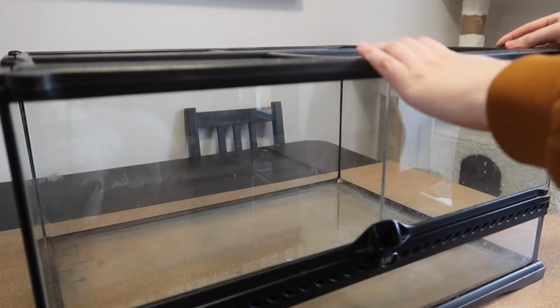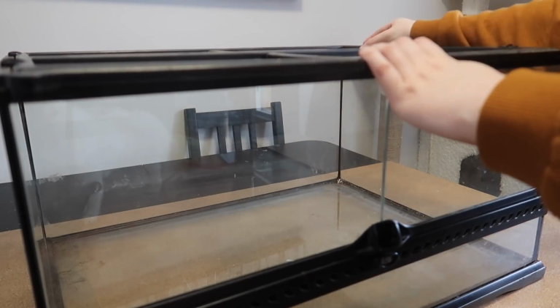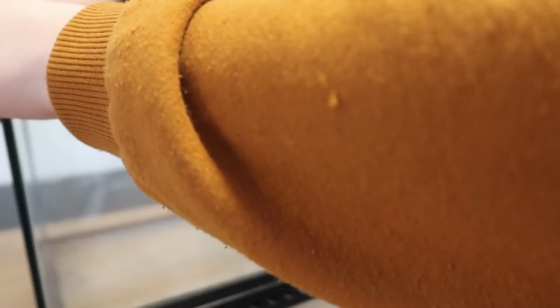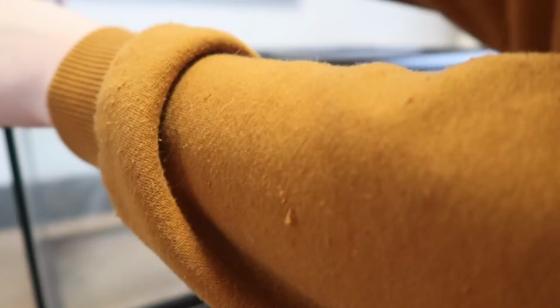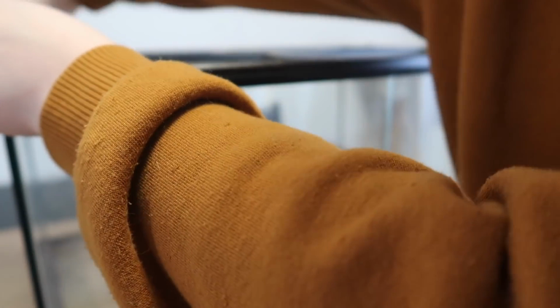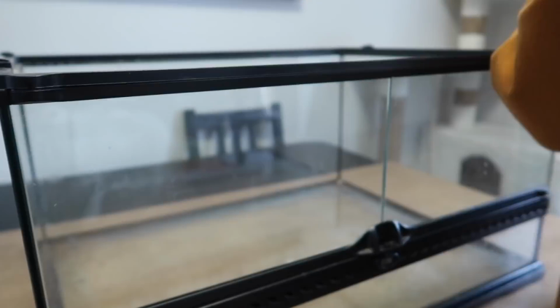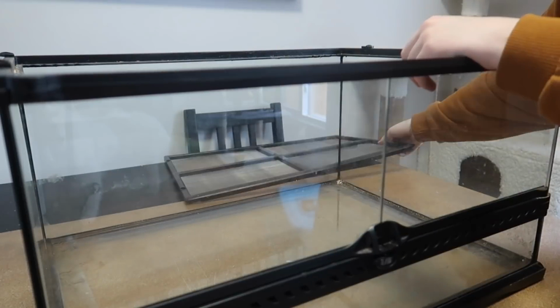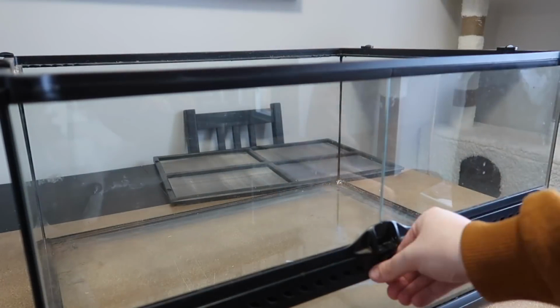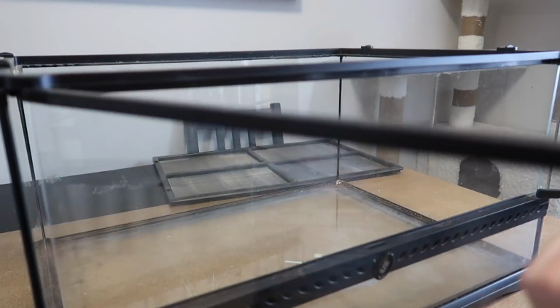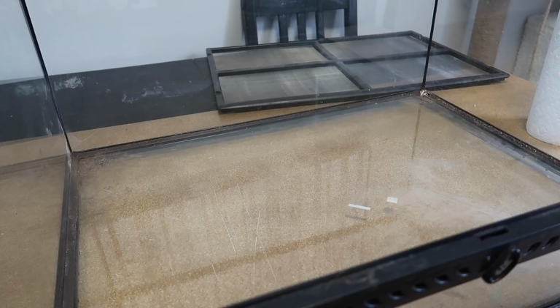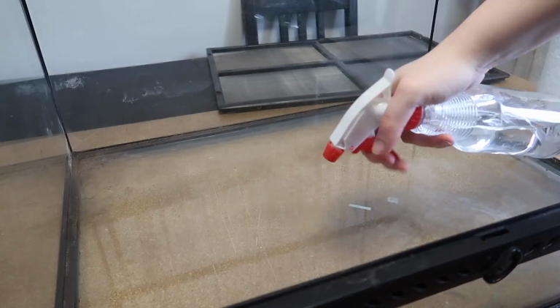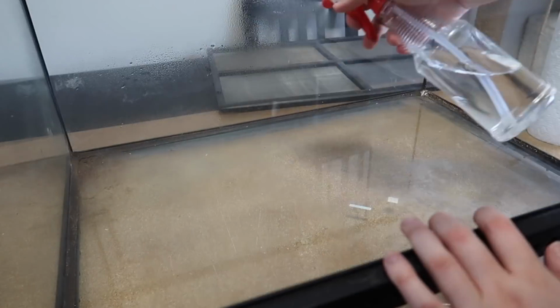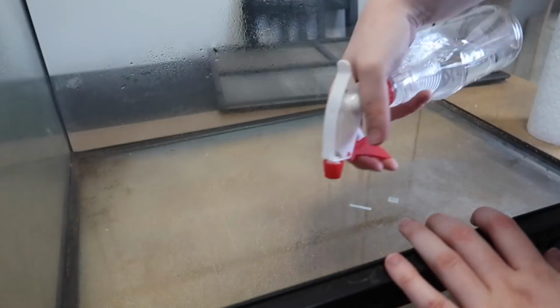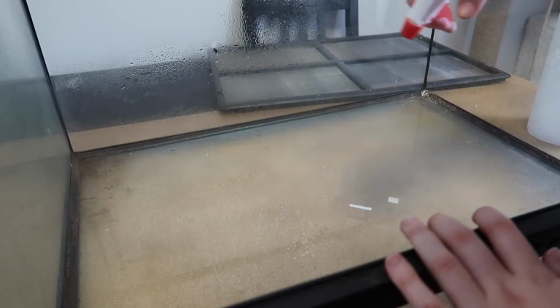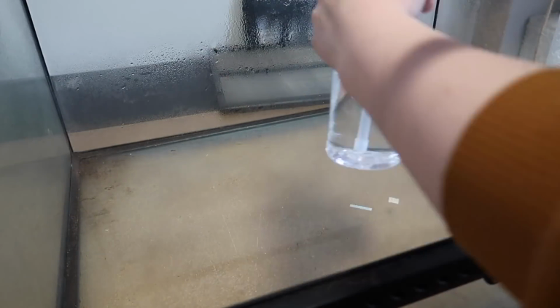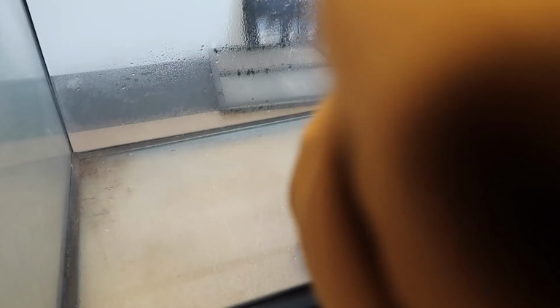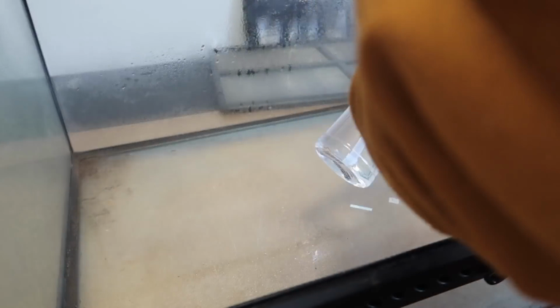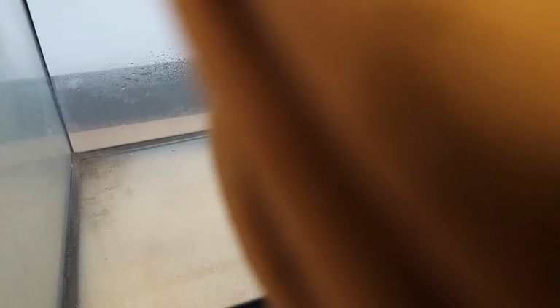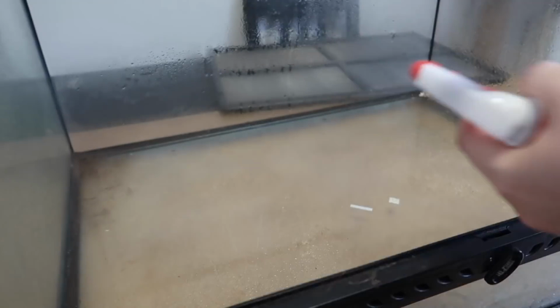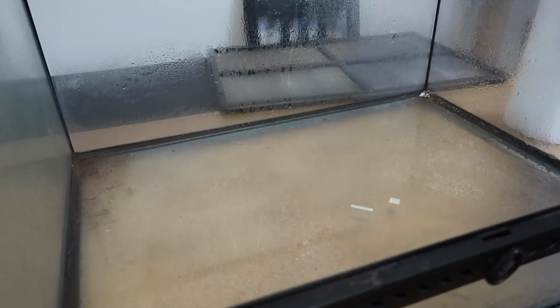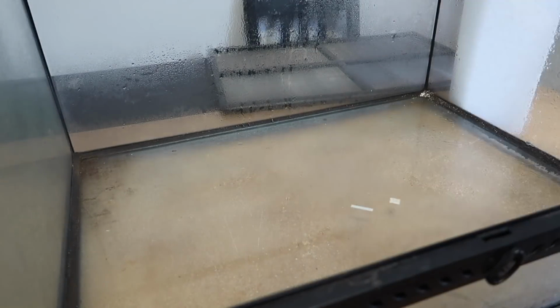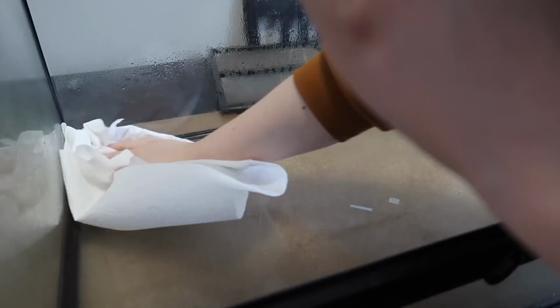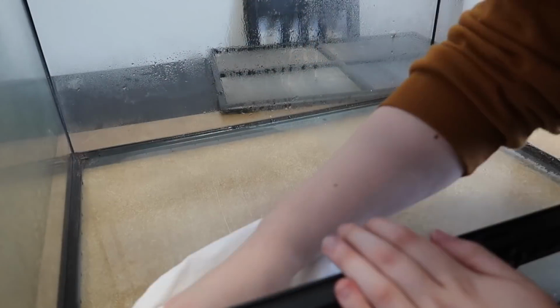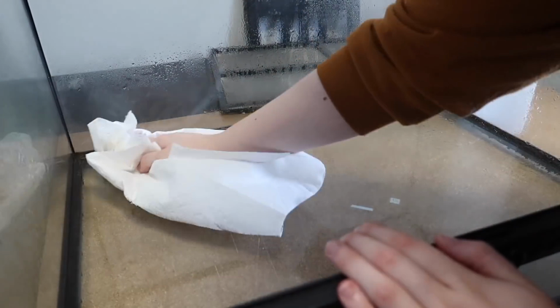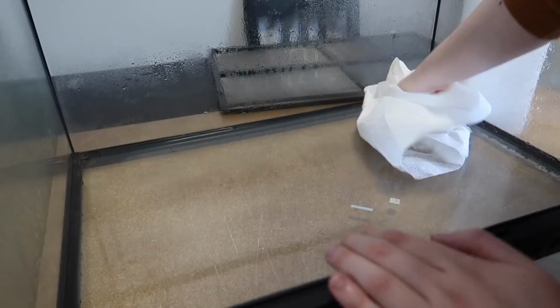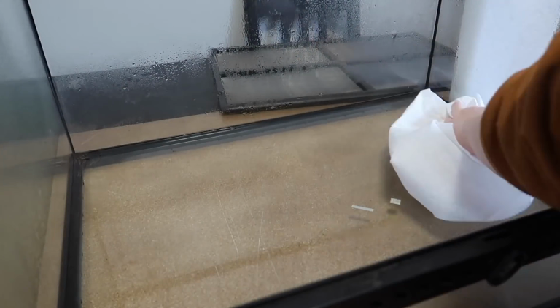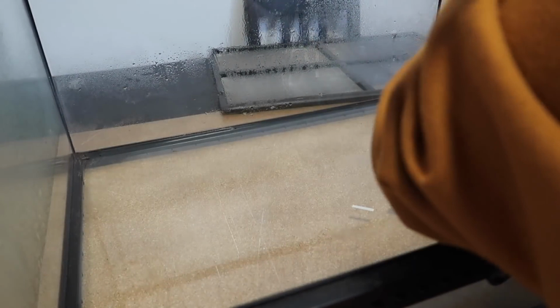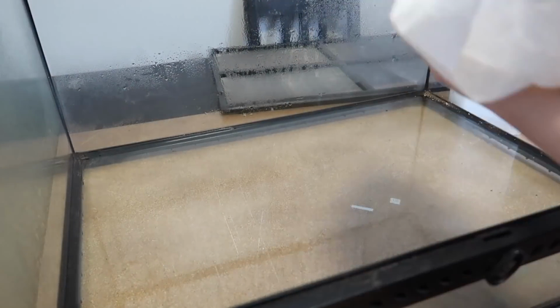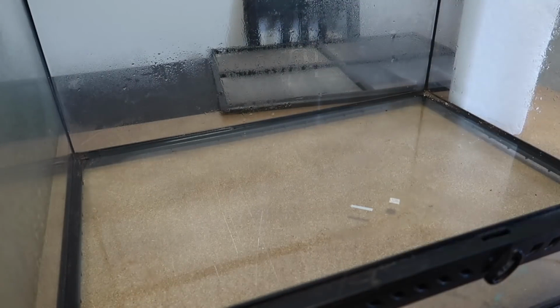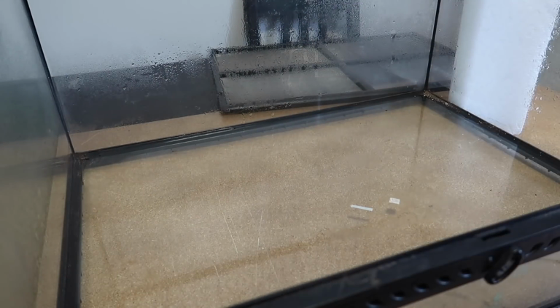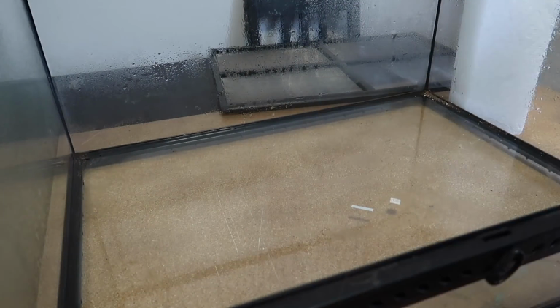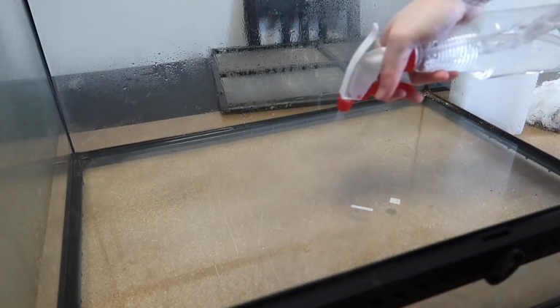The very first thing I'm doing is just cleaning out the enclosure. To do this I'm just using vinegar water and some paper towels.